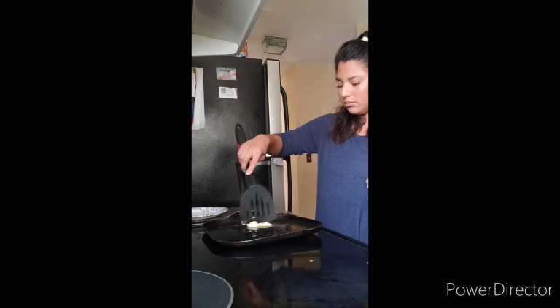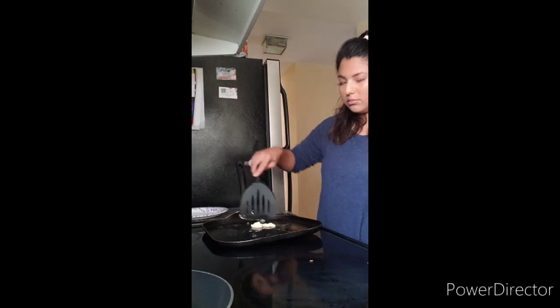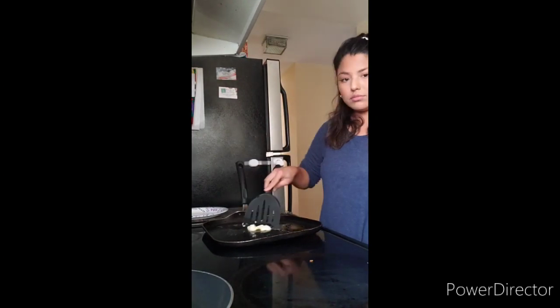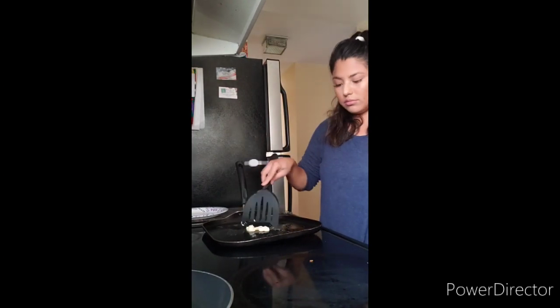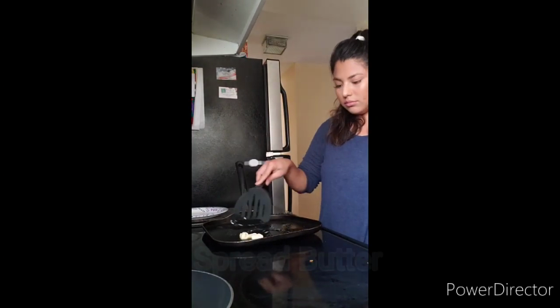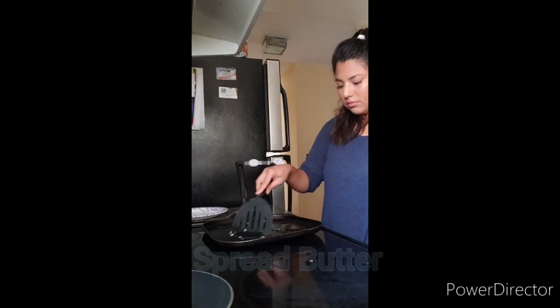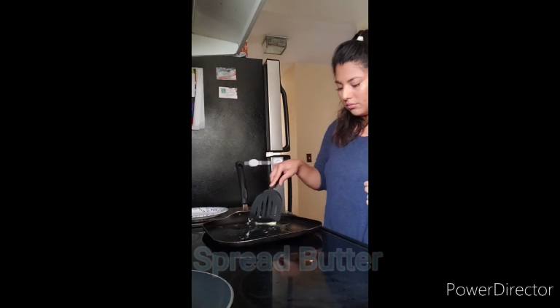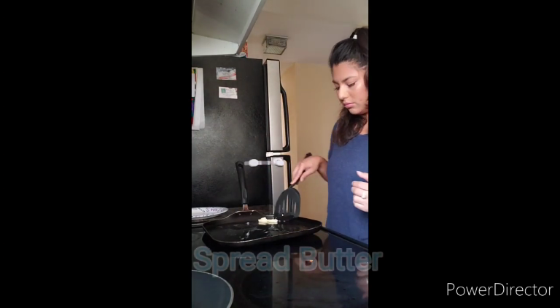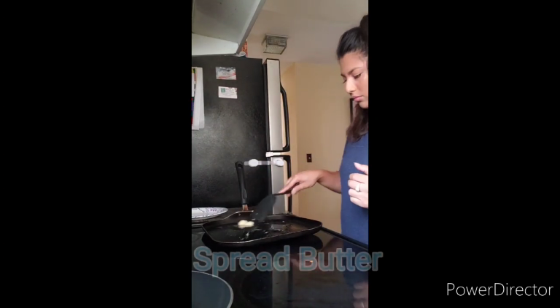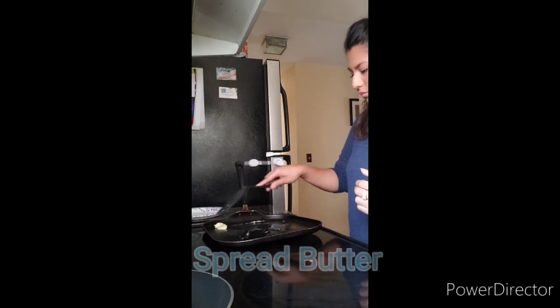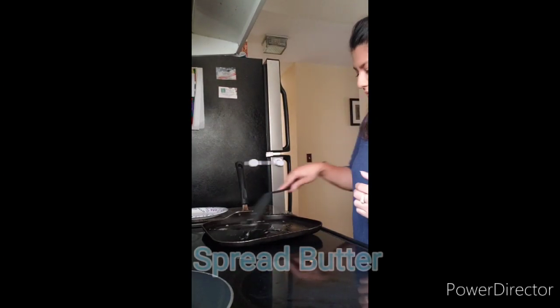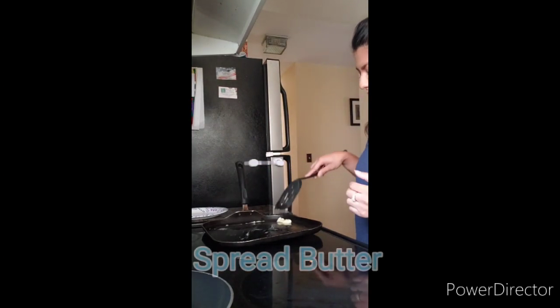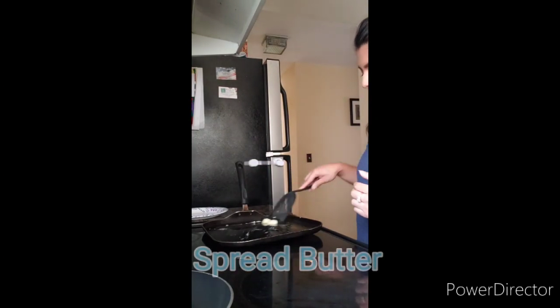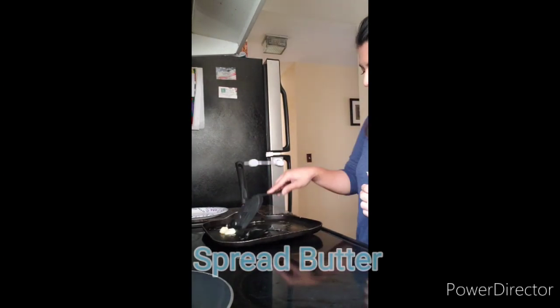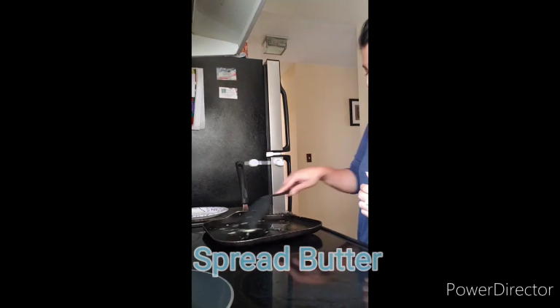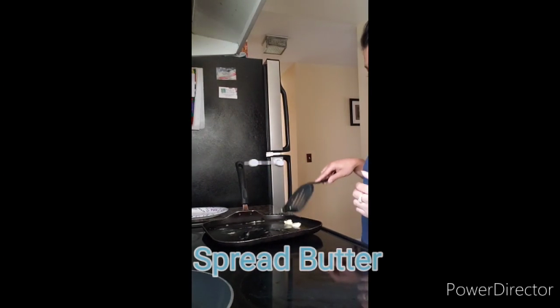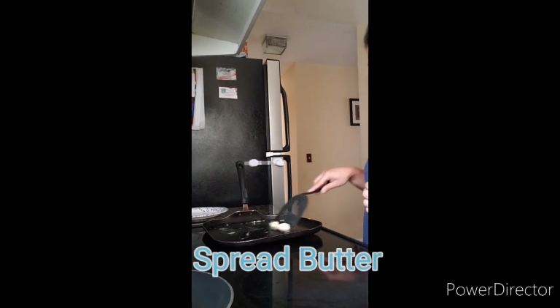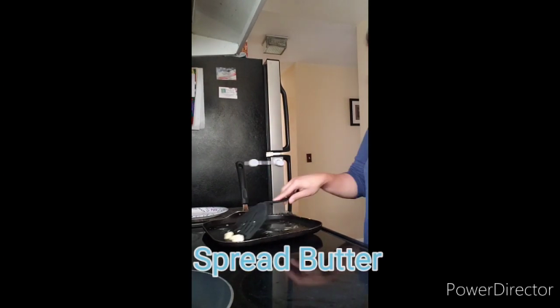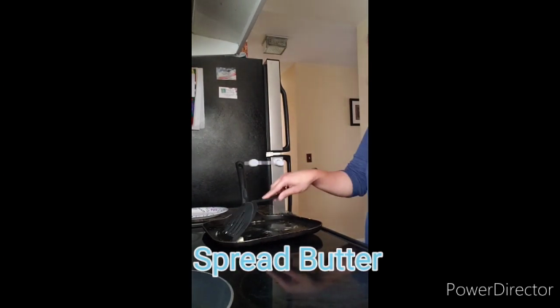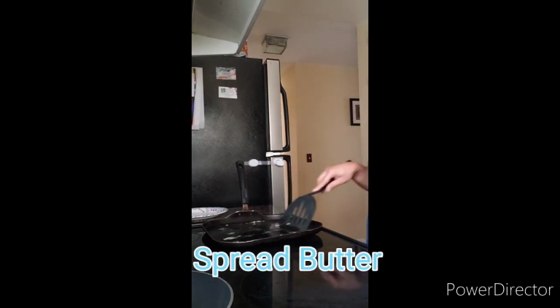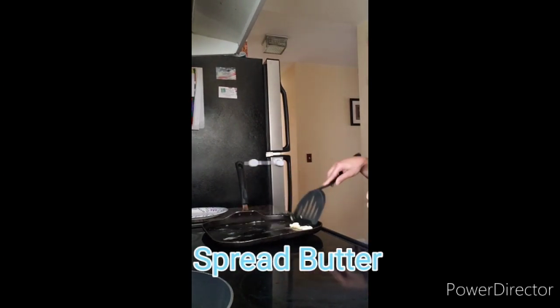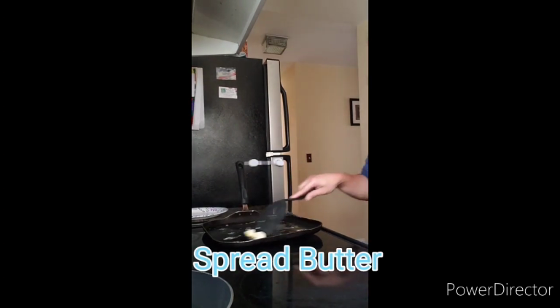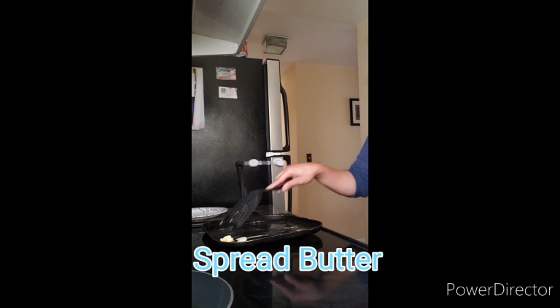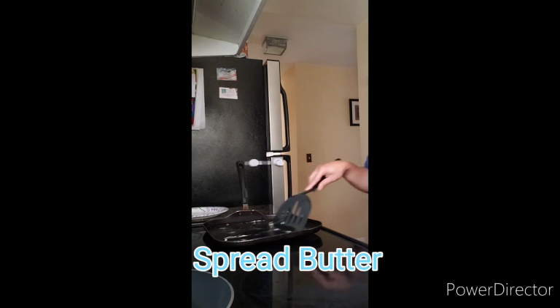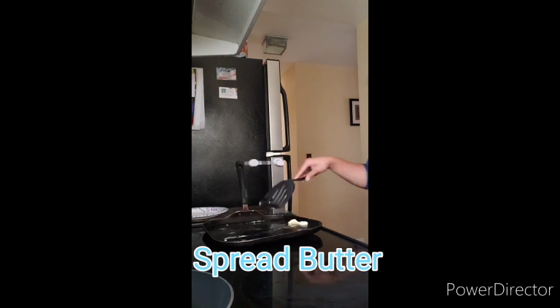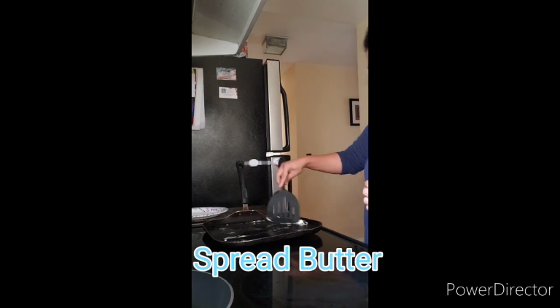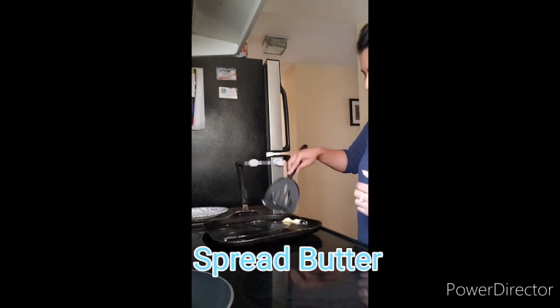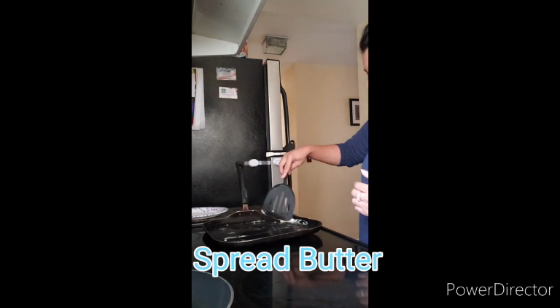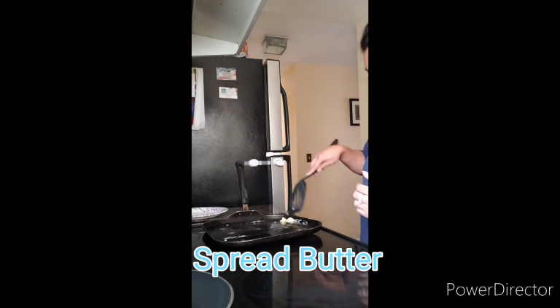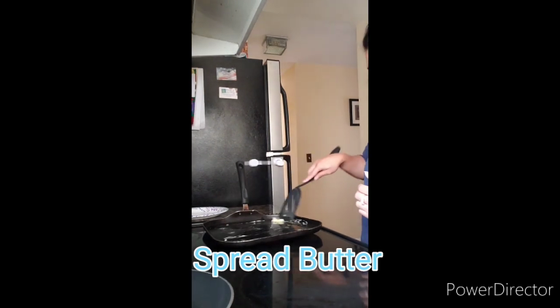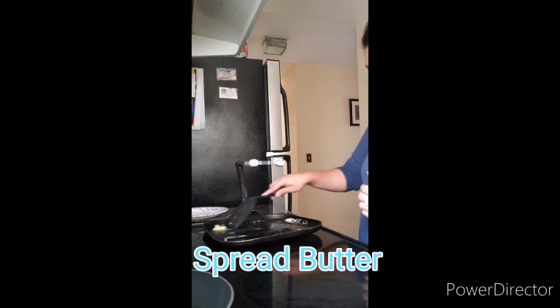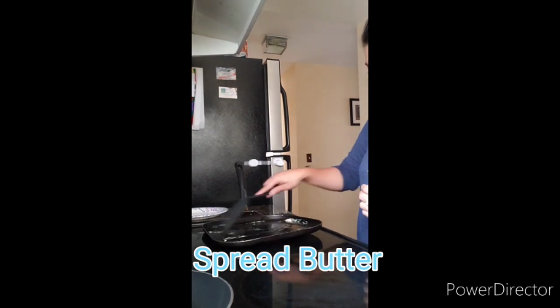Turn on your stove at medium heat. Spread butter on pan.